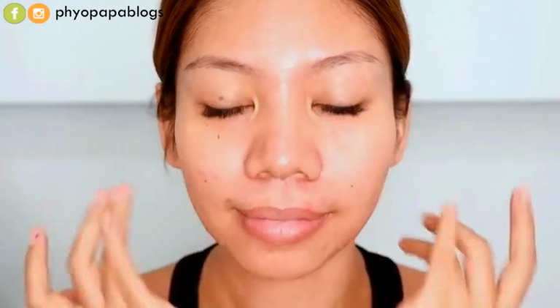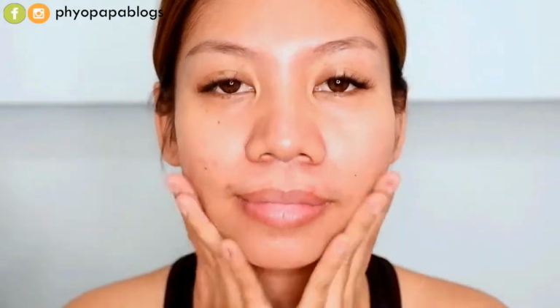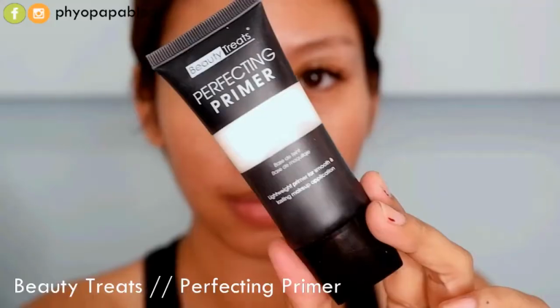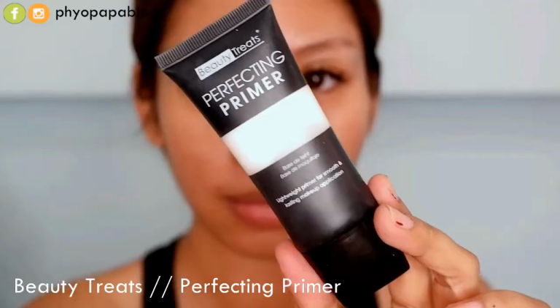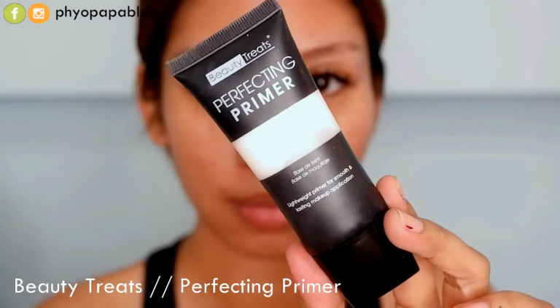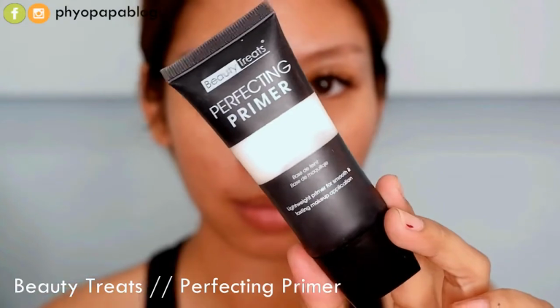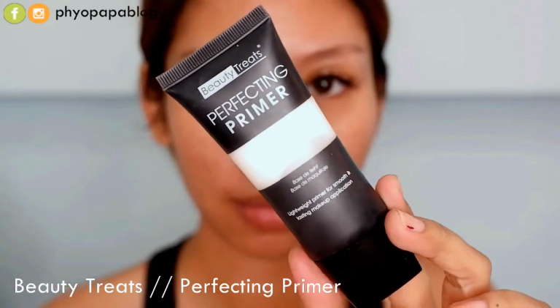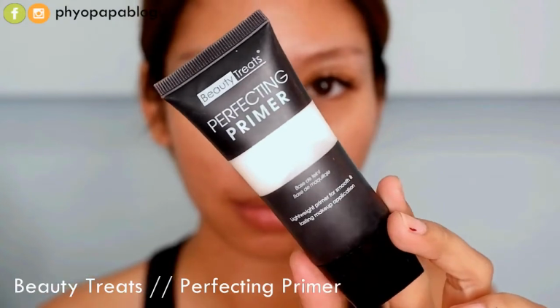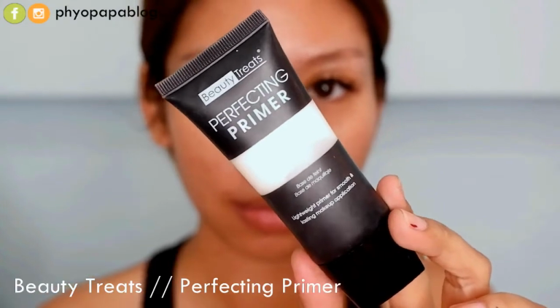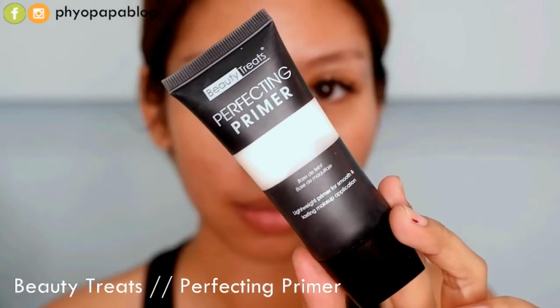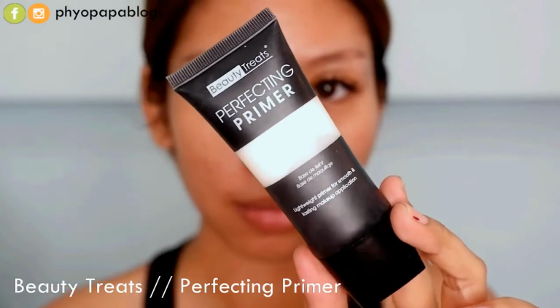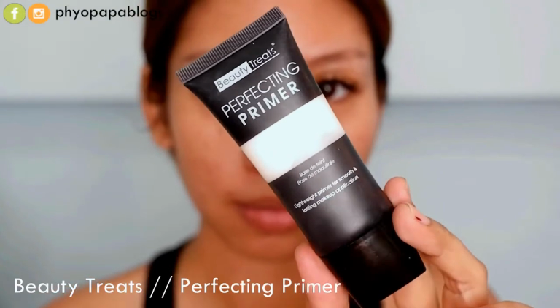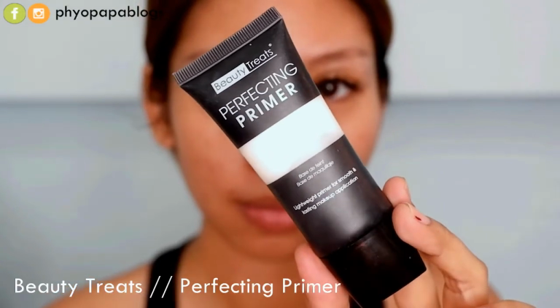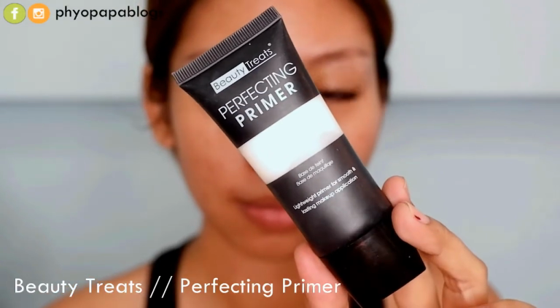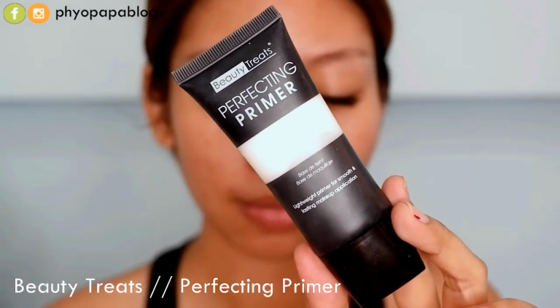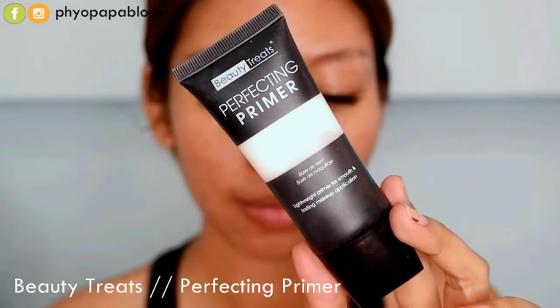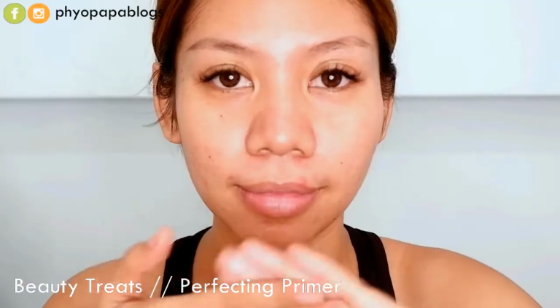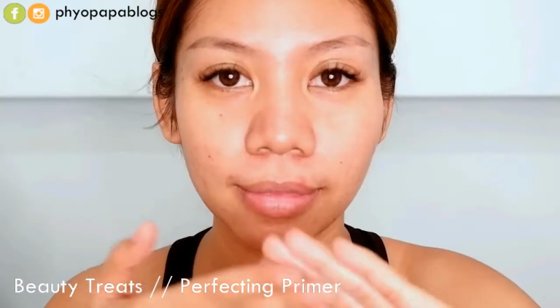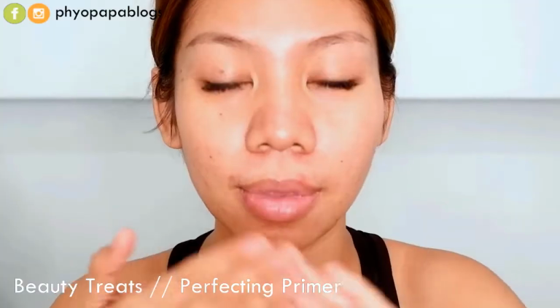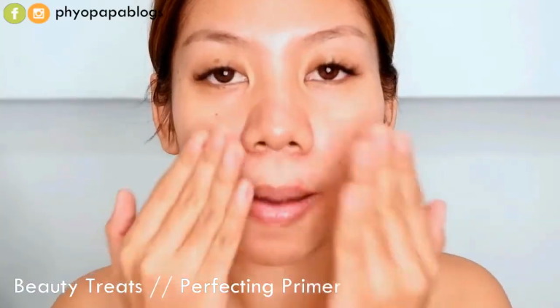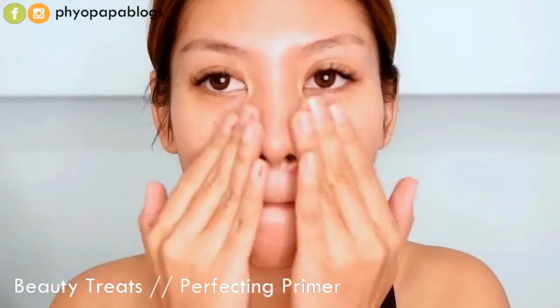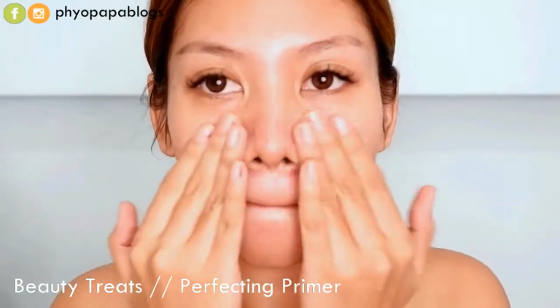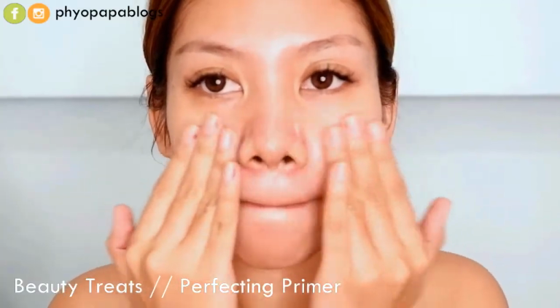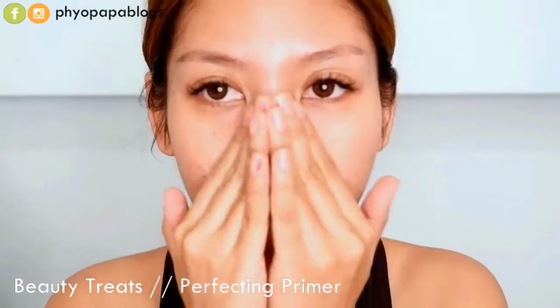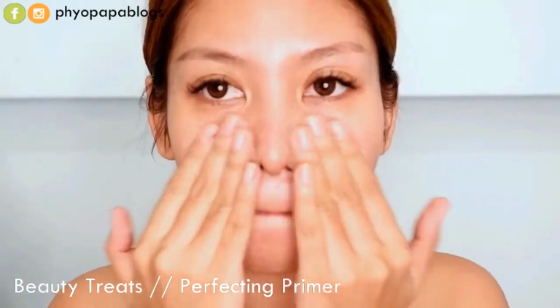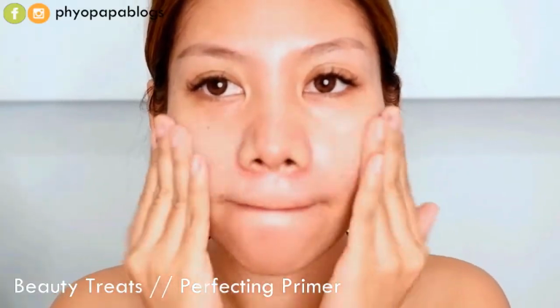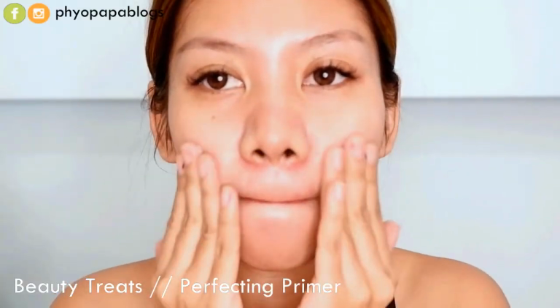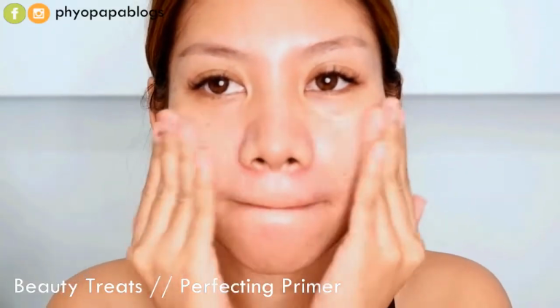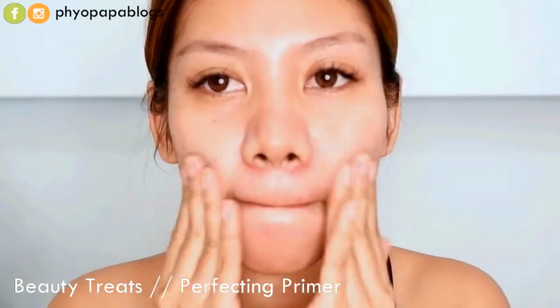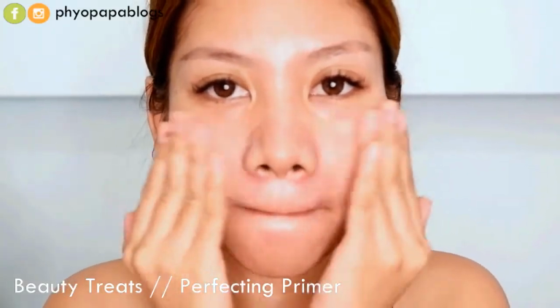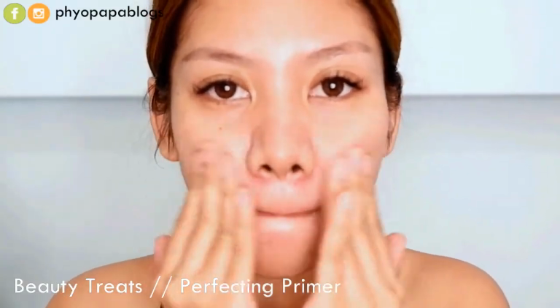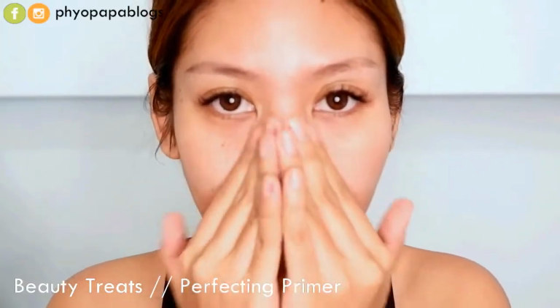Next, you can use the mask, which is a really amazing look — a Beauty Trigger to make a piece of makeup.